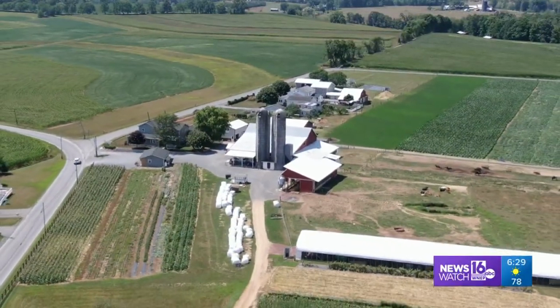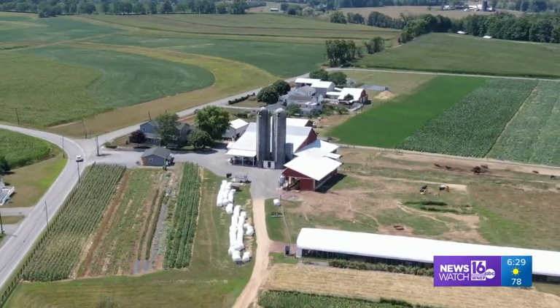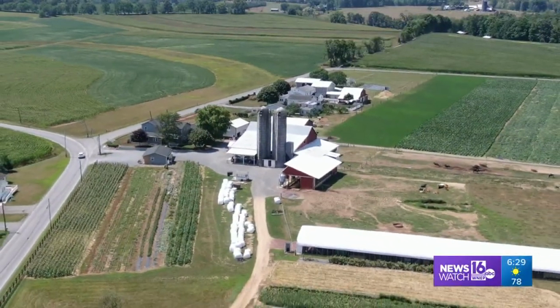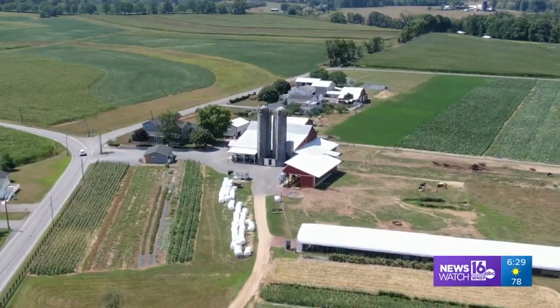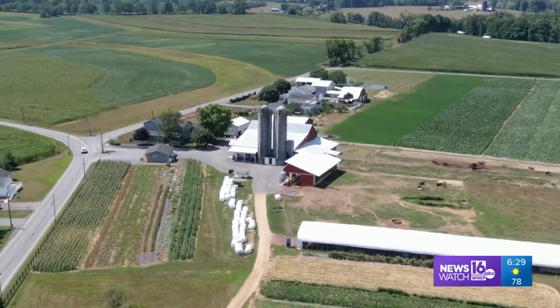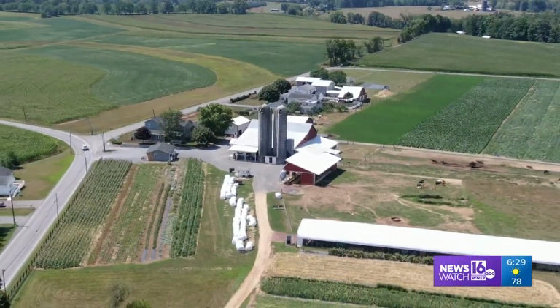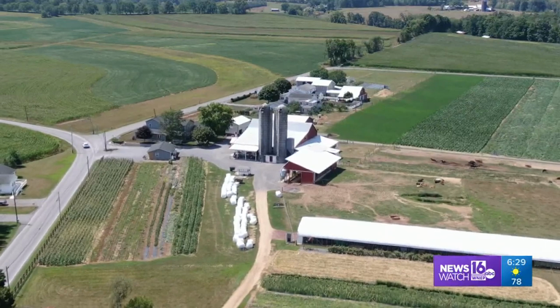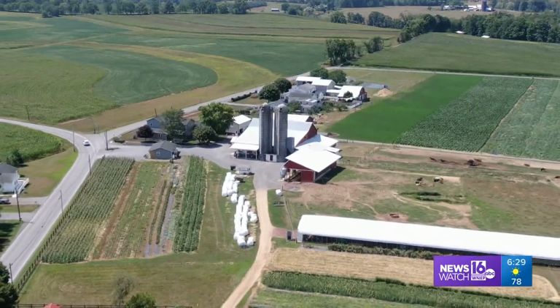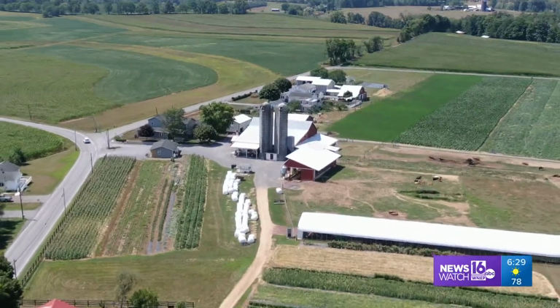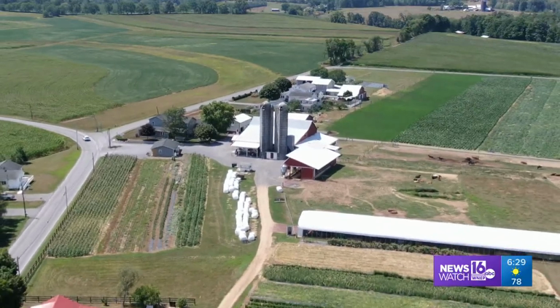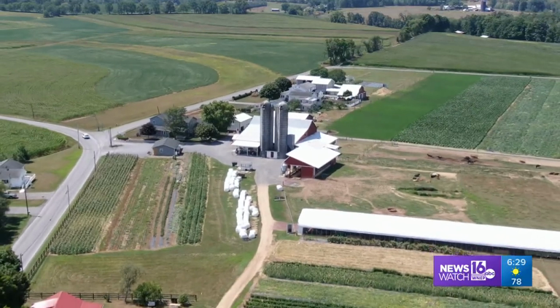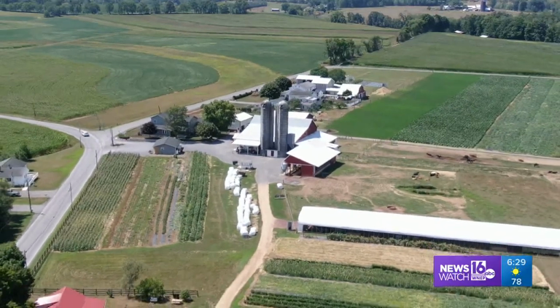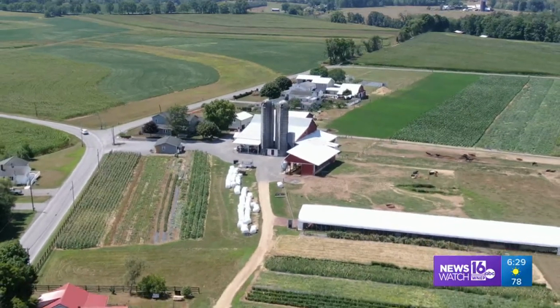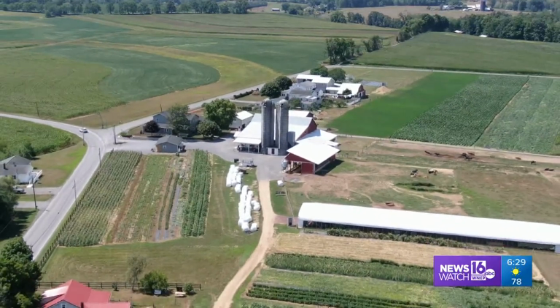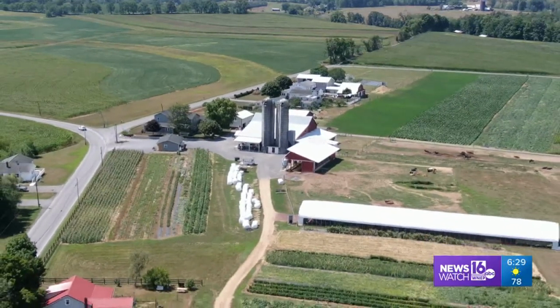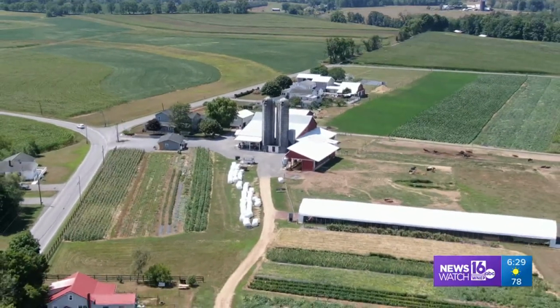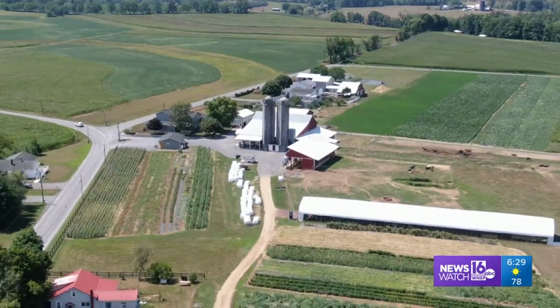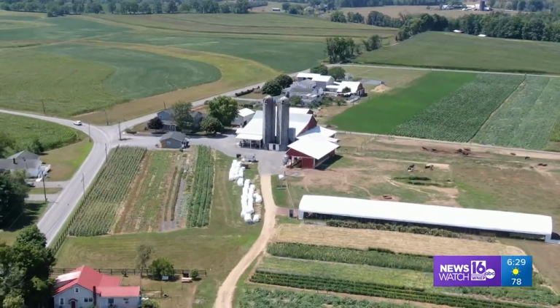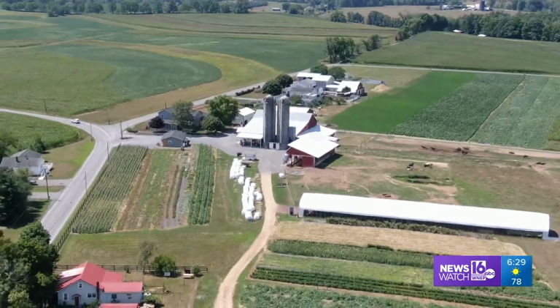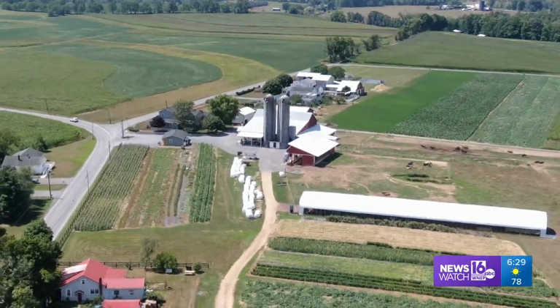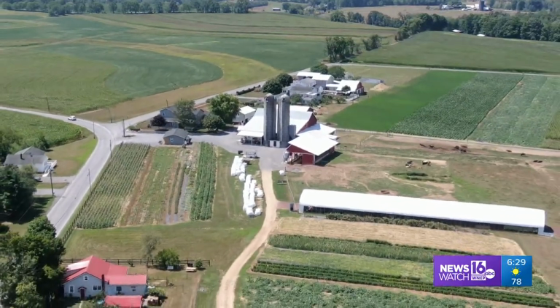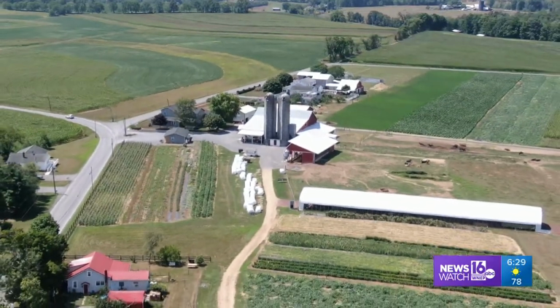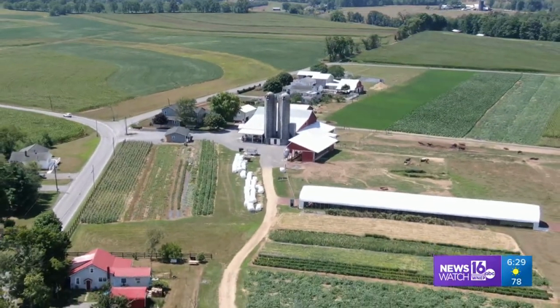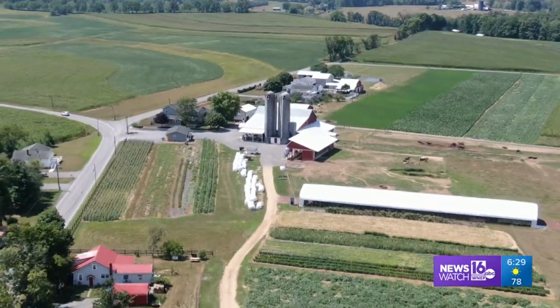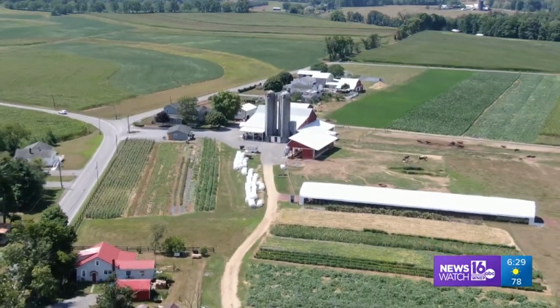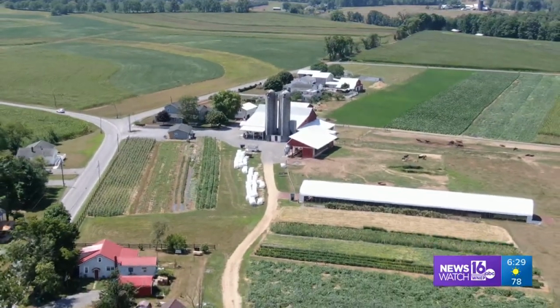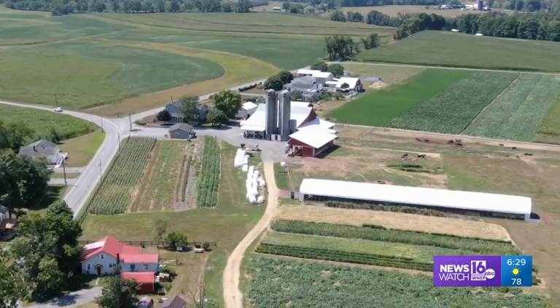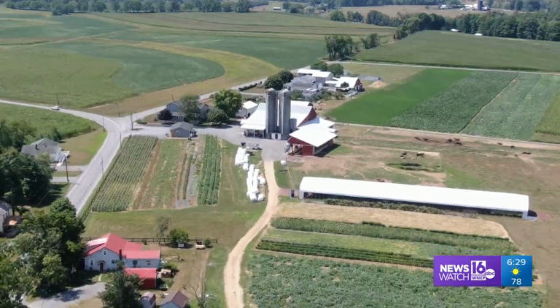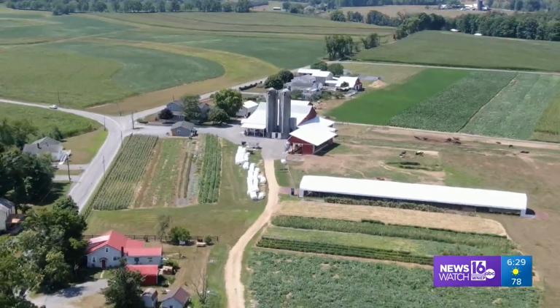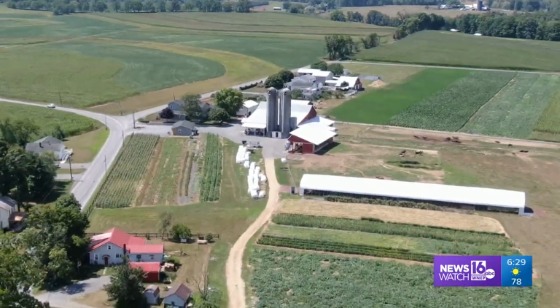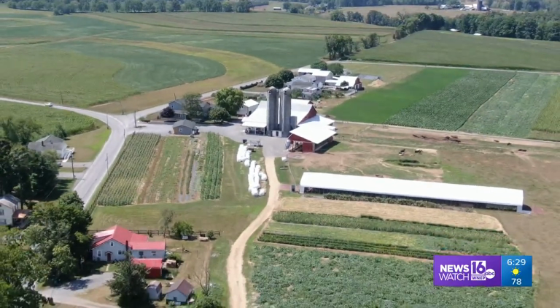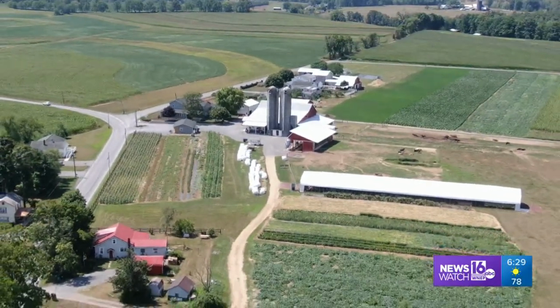John Meyer, News Watch 16, on the Pennsylvania Road — or should we say in the Pennsylvania Sky?